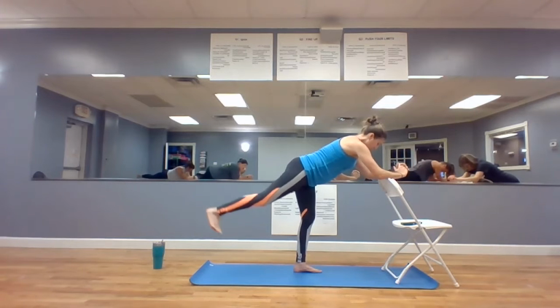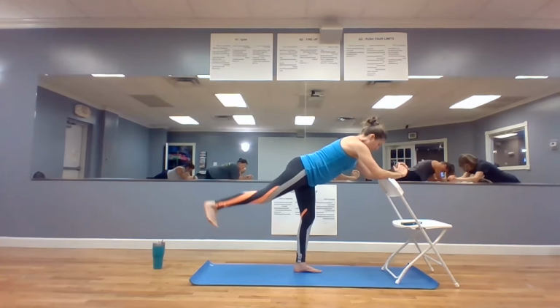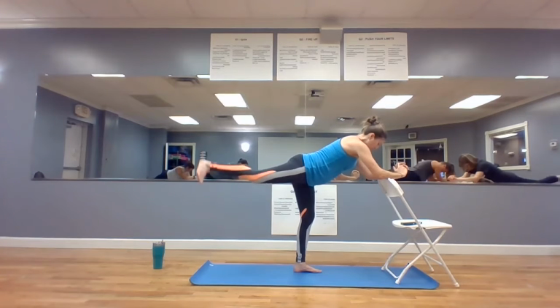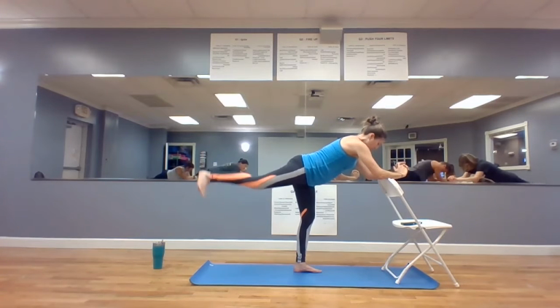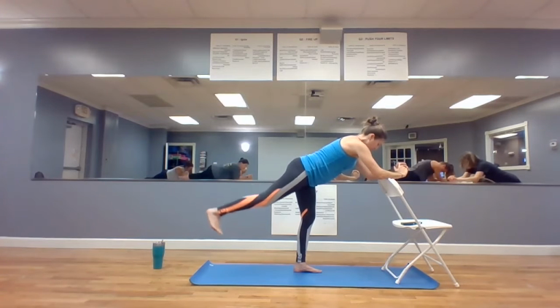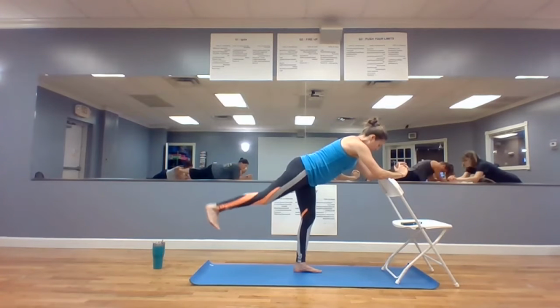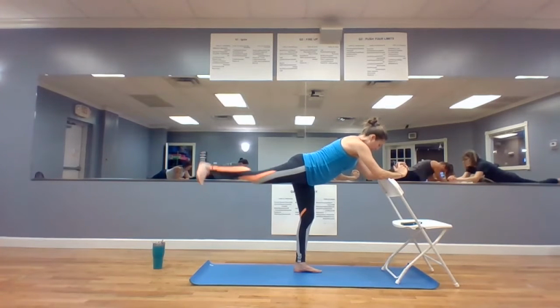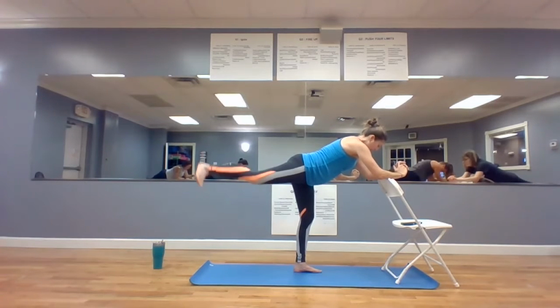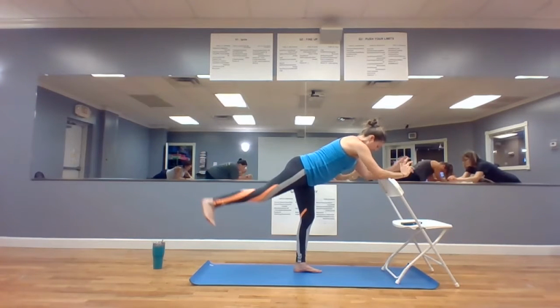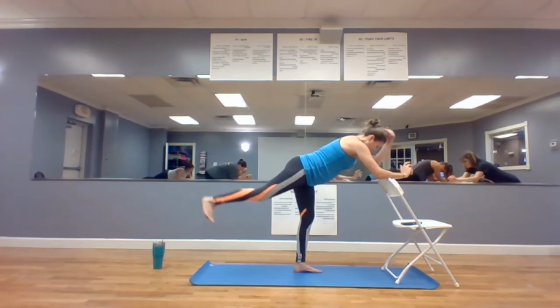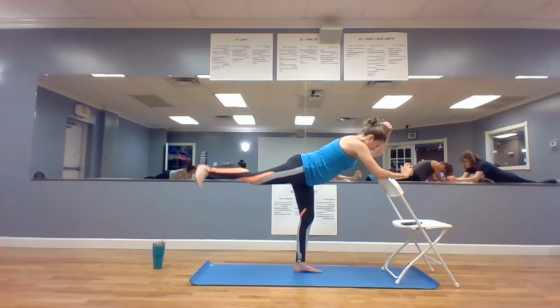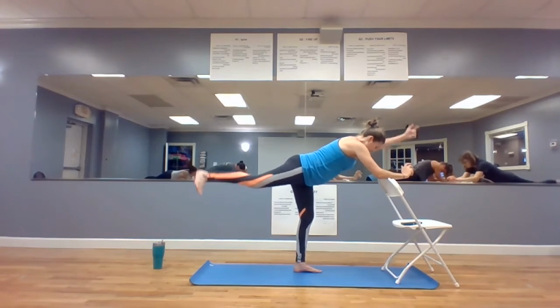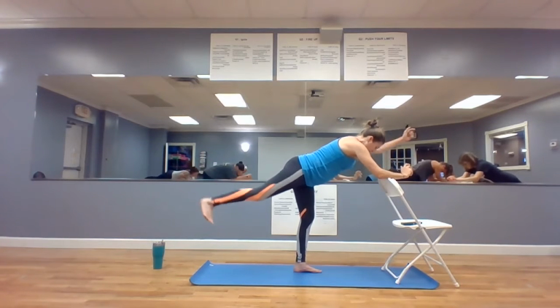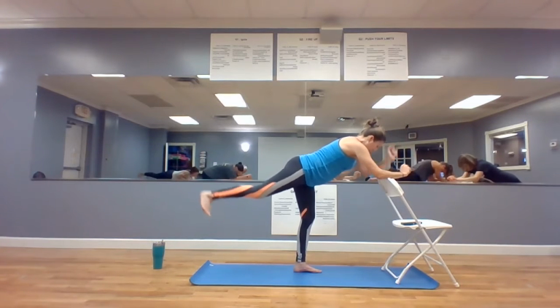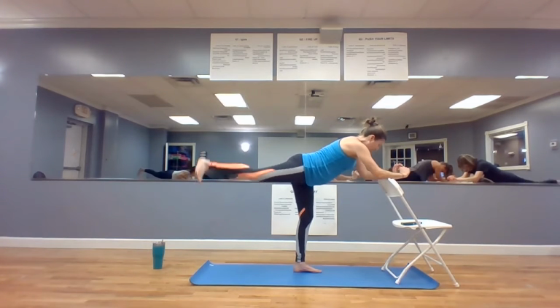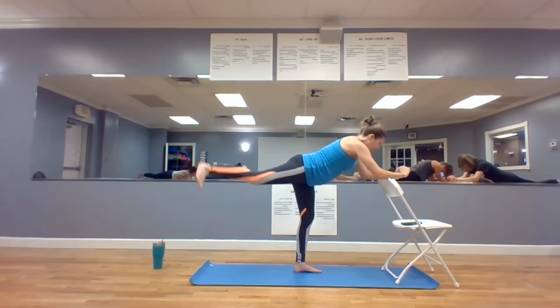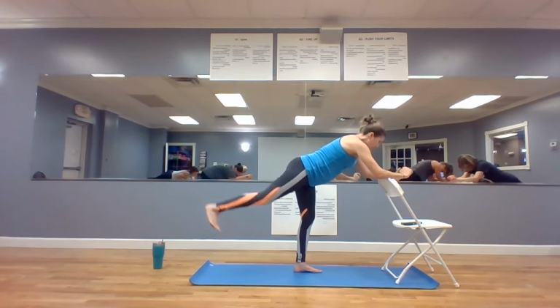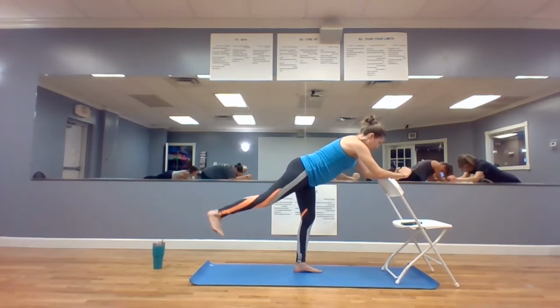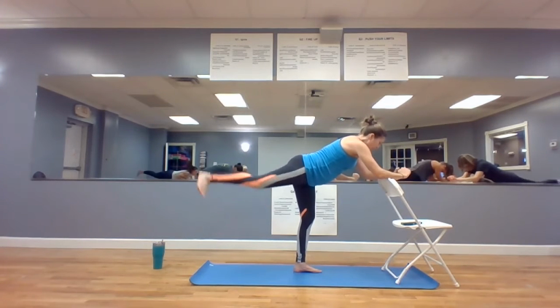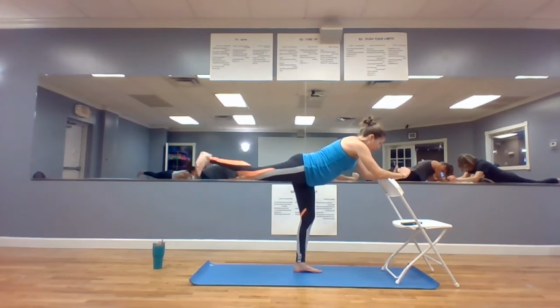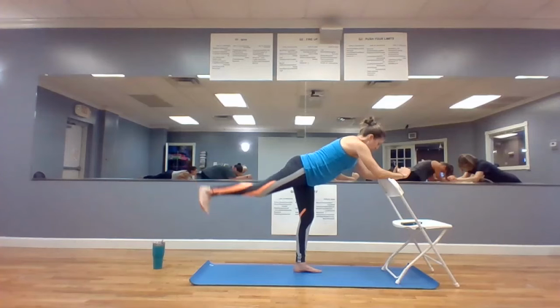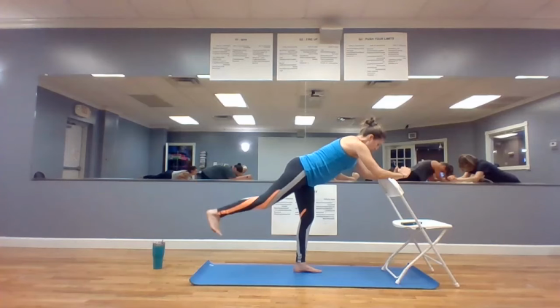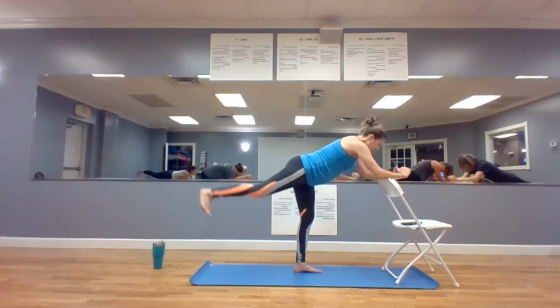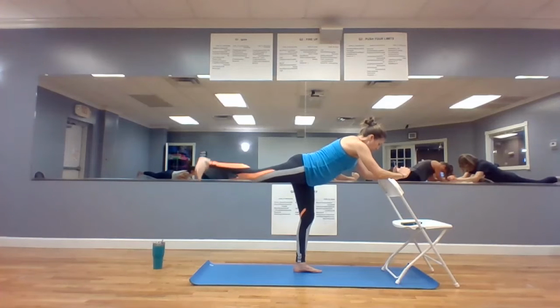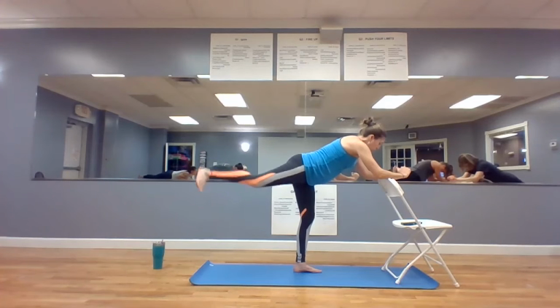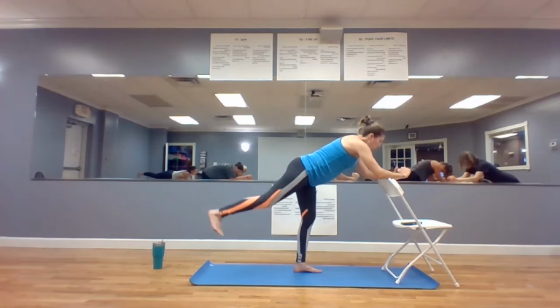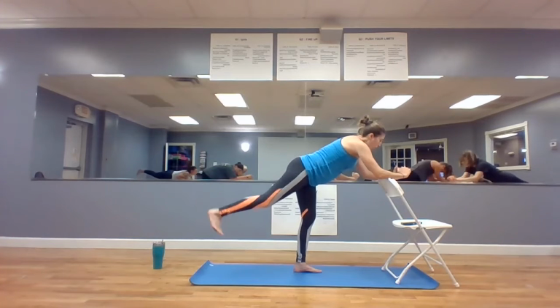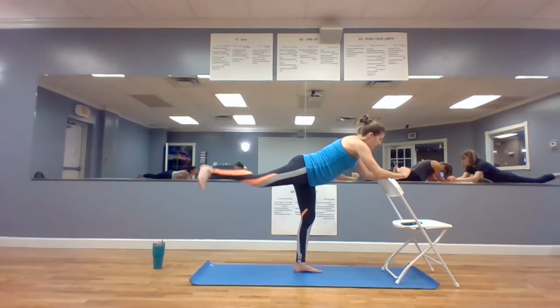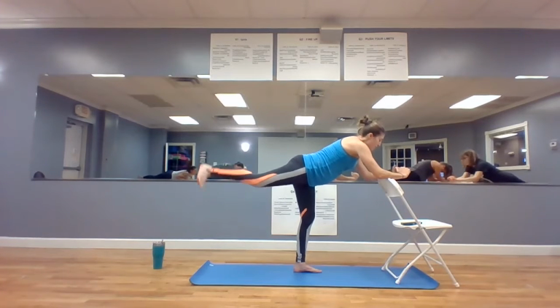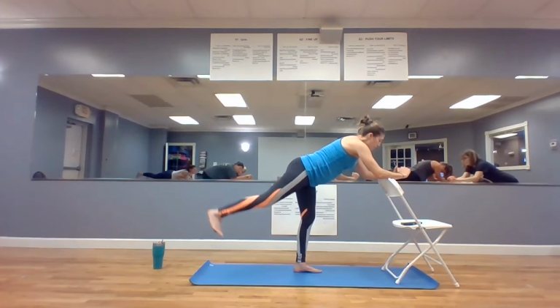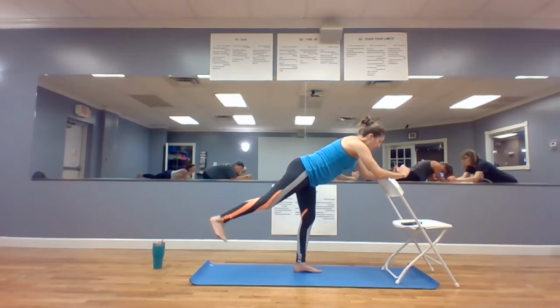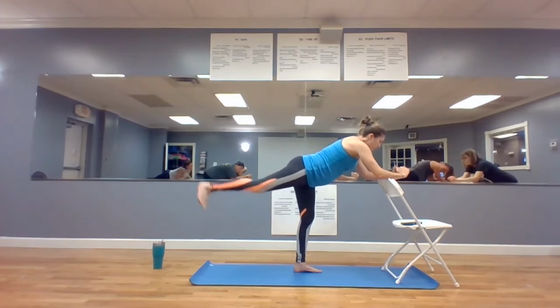Pull tall from the crown of your spine, crown of the tip top of your head. One, three, two, one. Let's make it bigger.